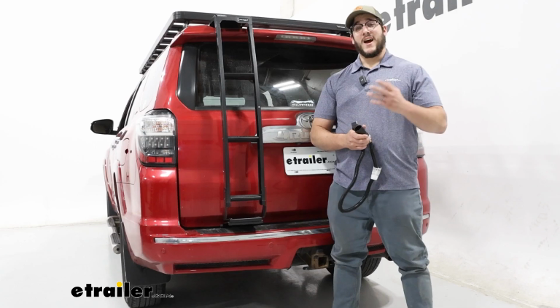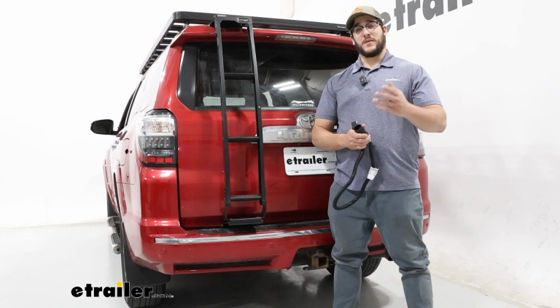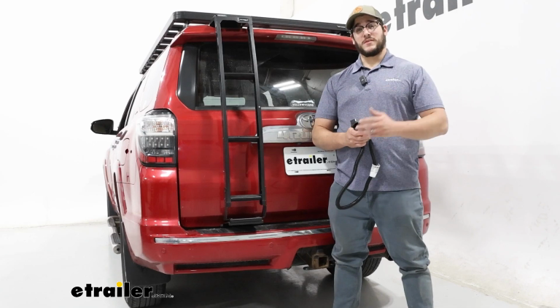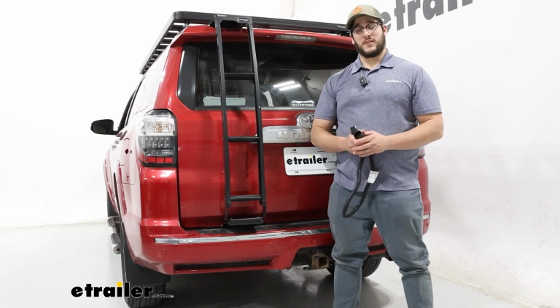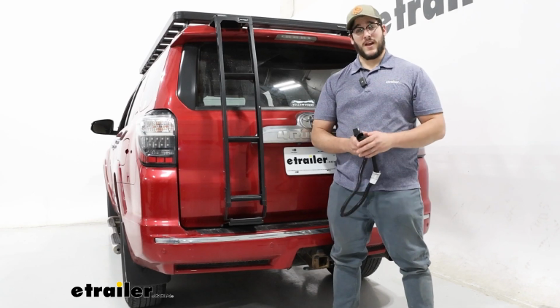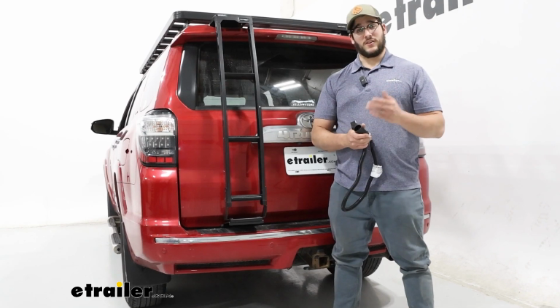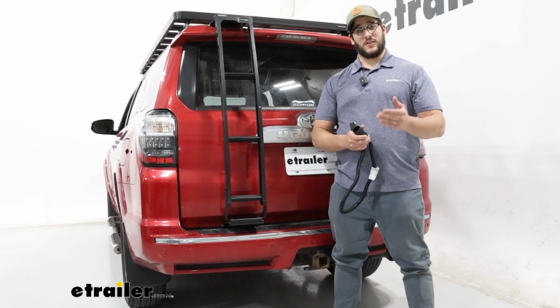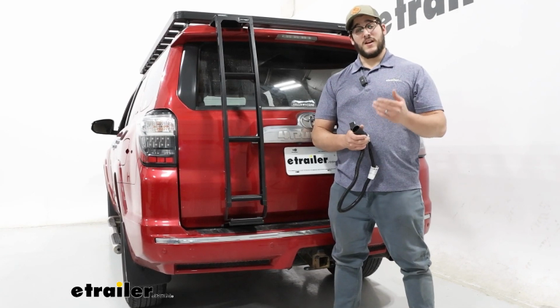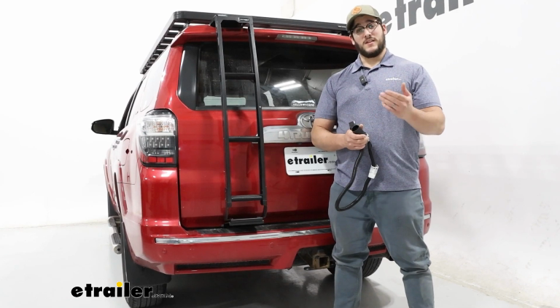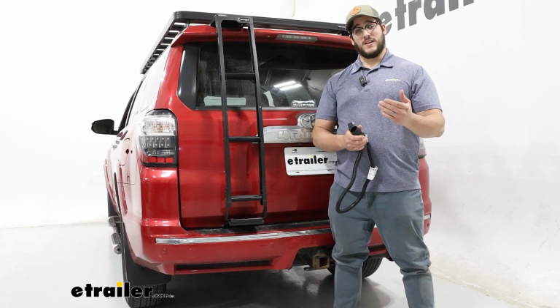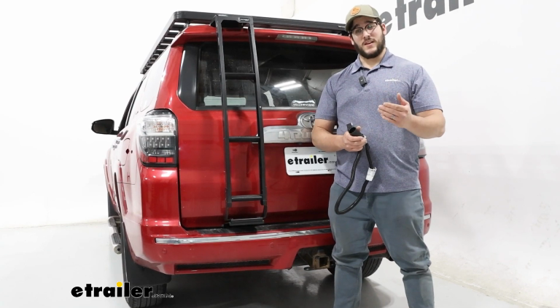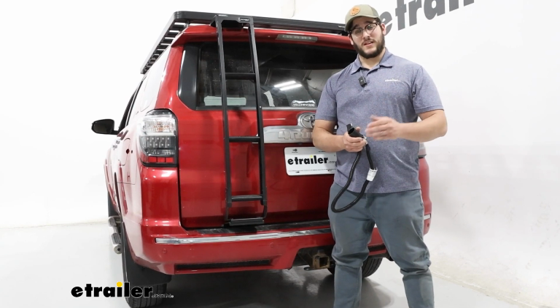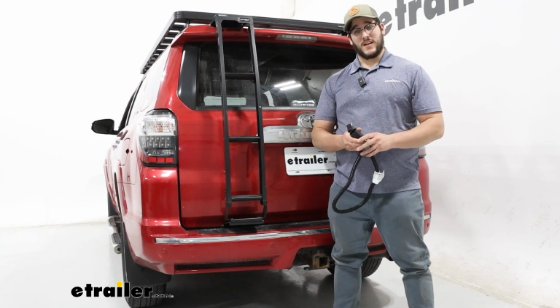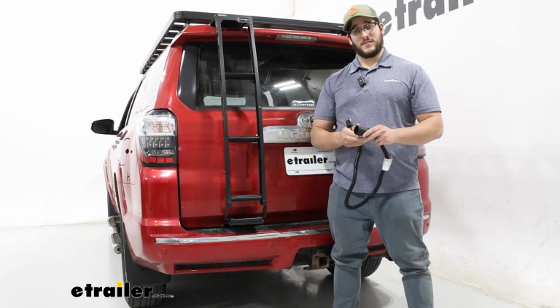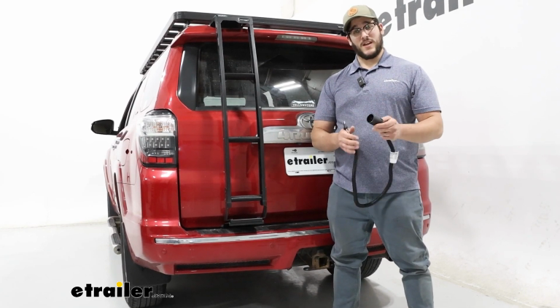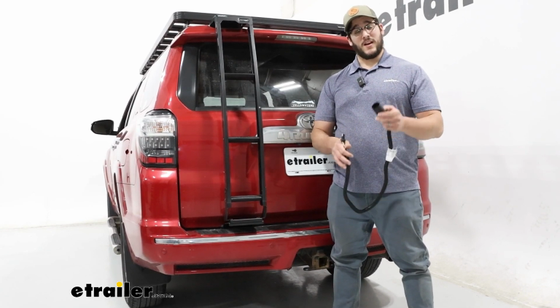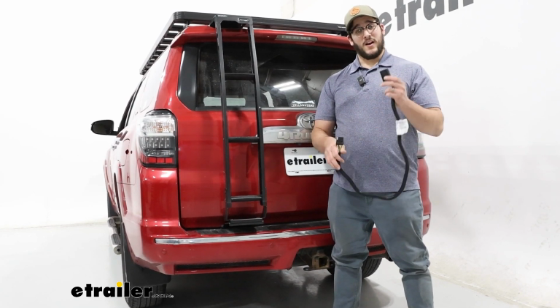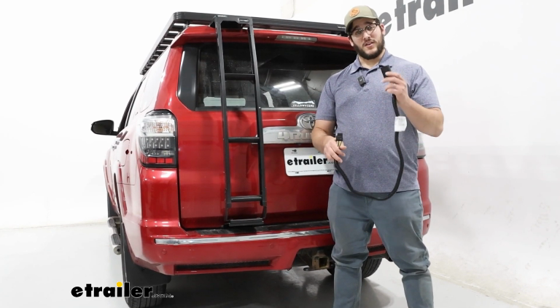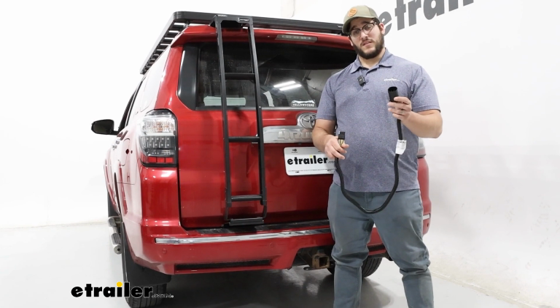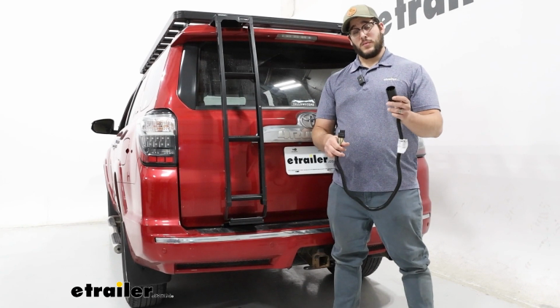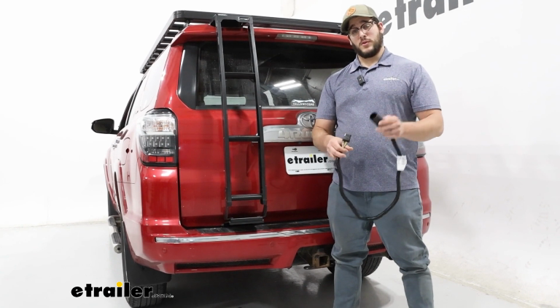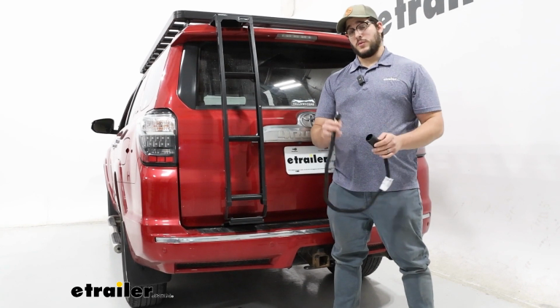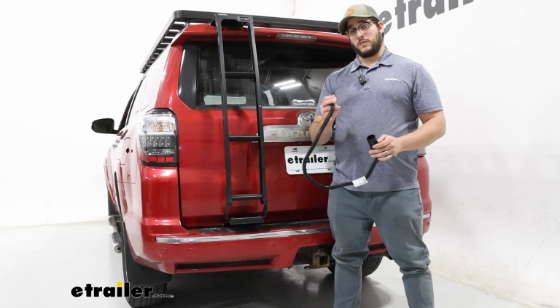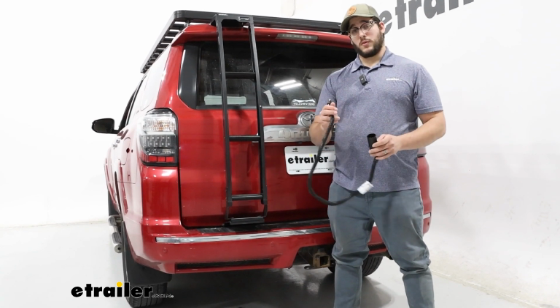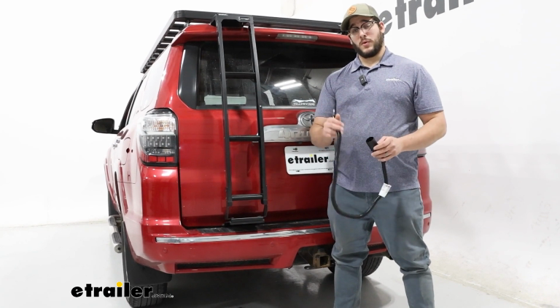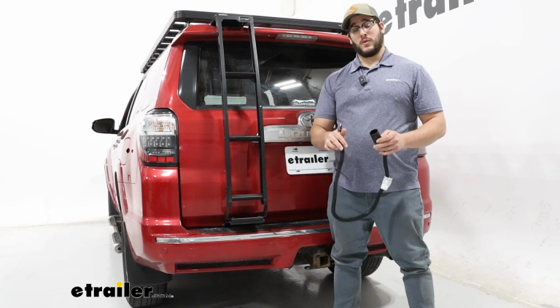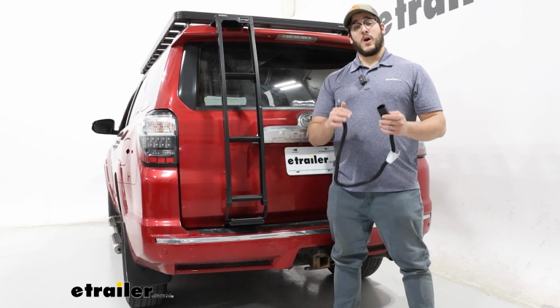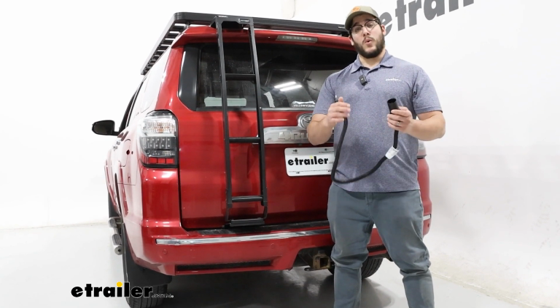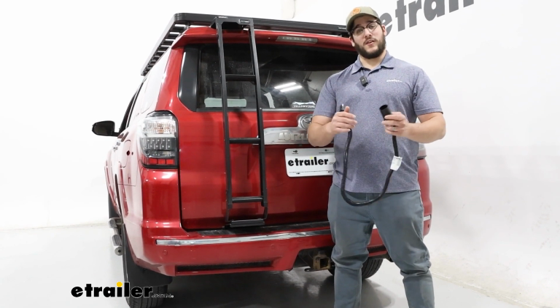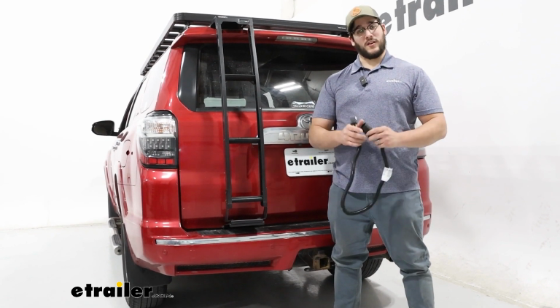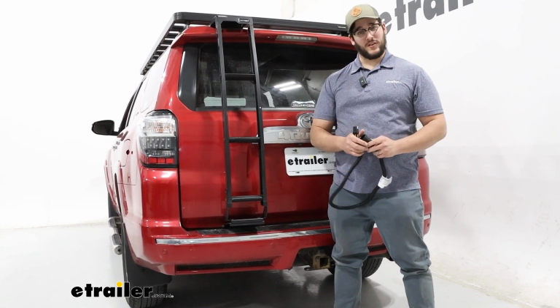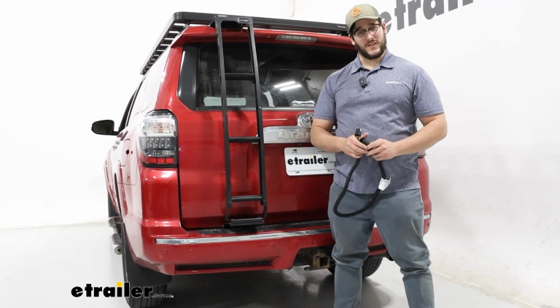And that was just a look at our Curt T-connector that's going to take our 7-pole to a 4-pole wiring harness.